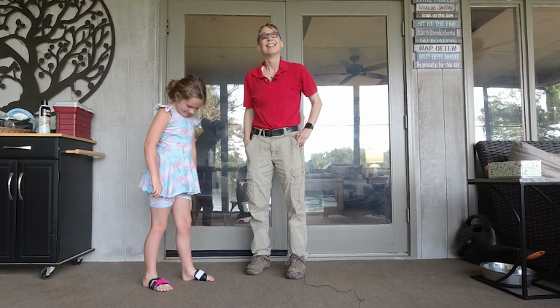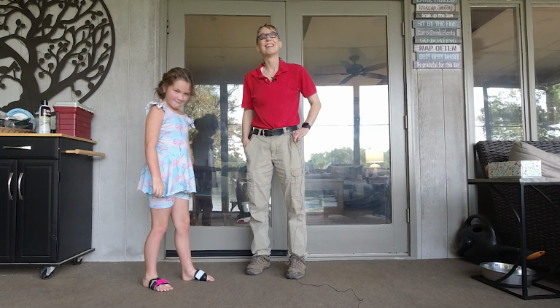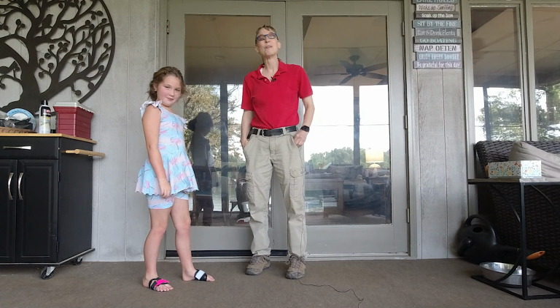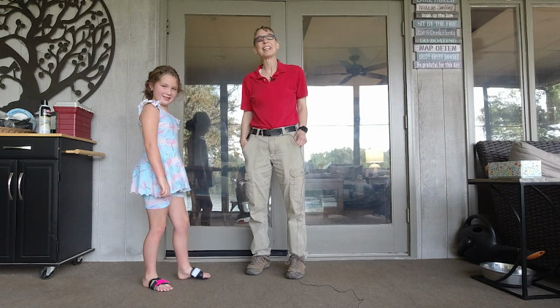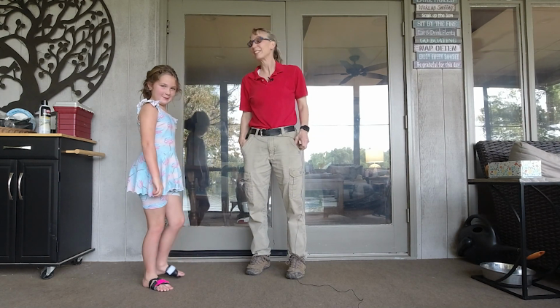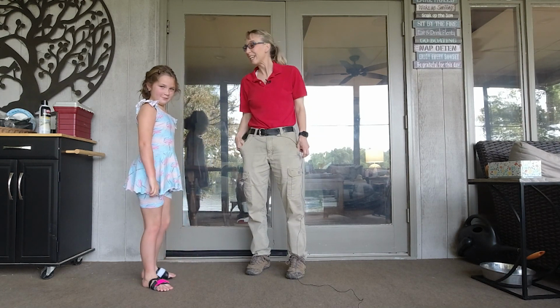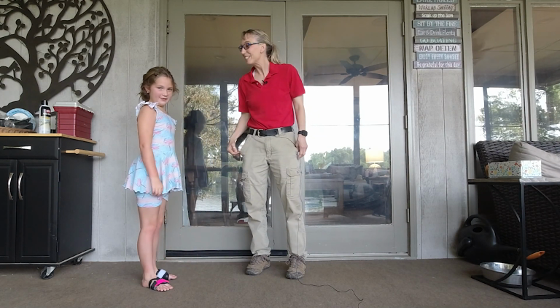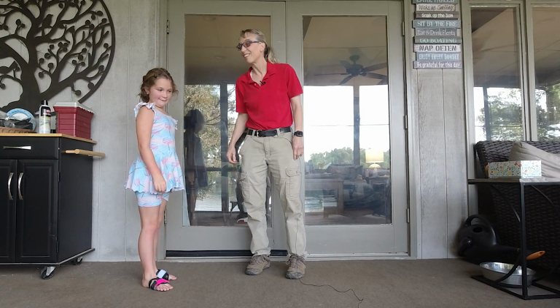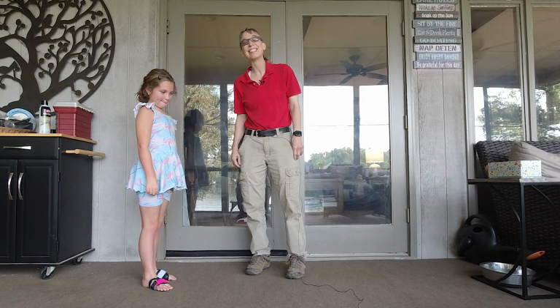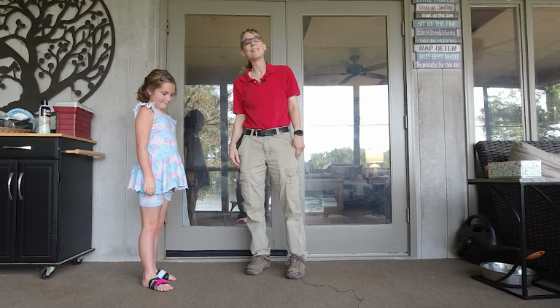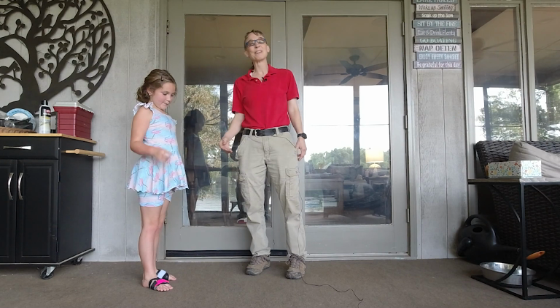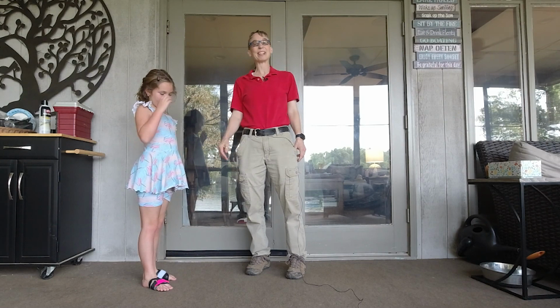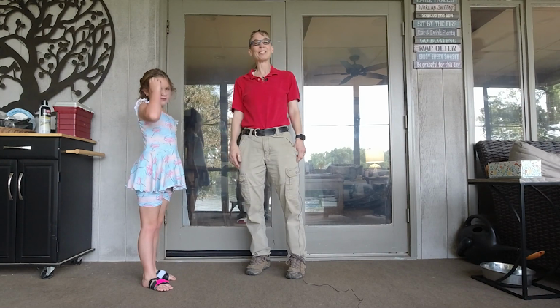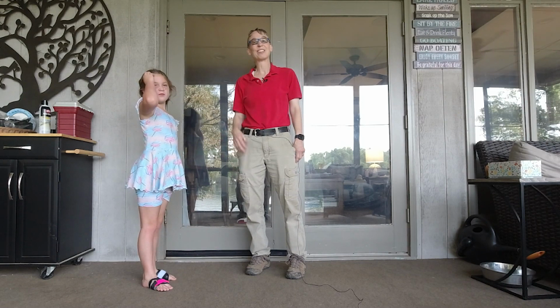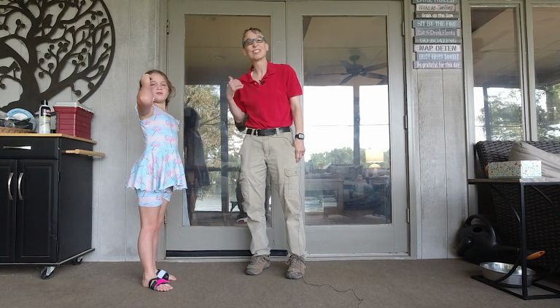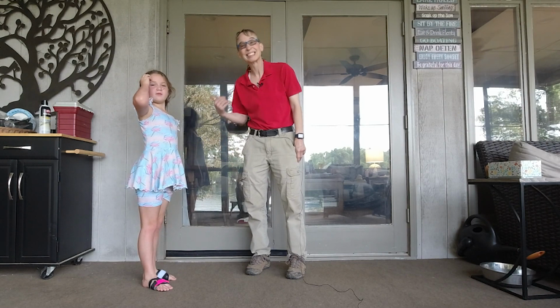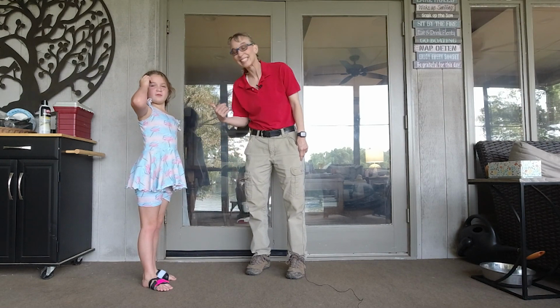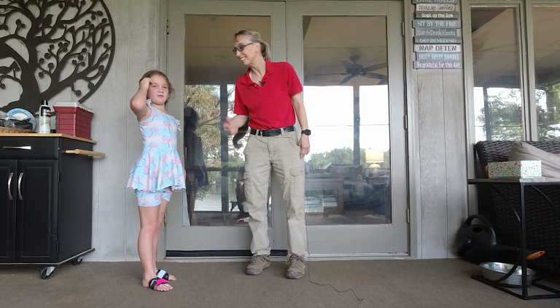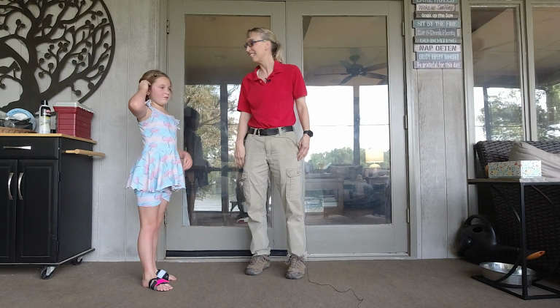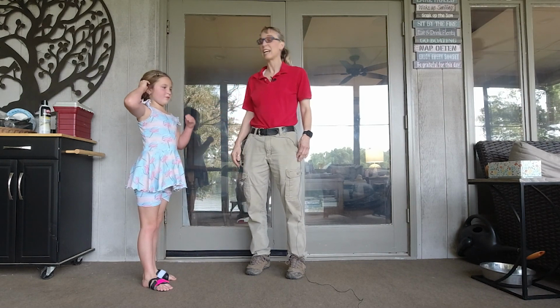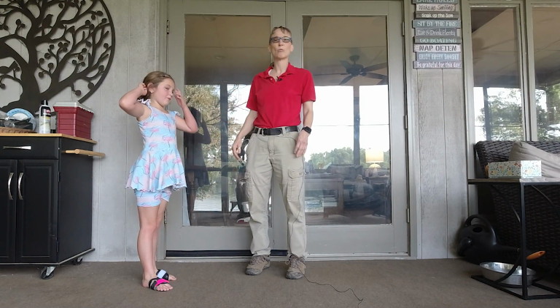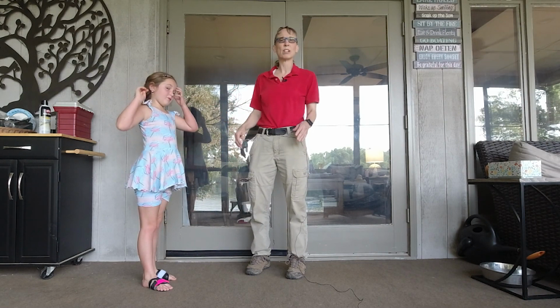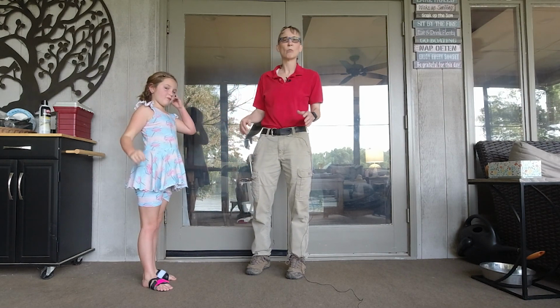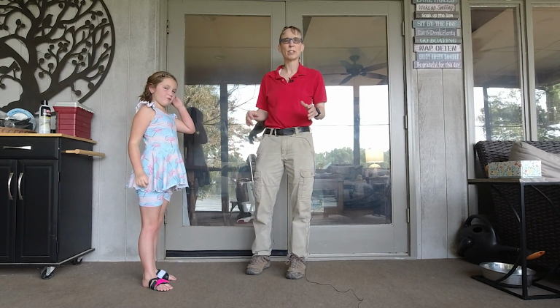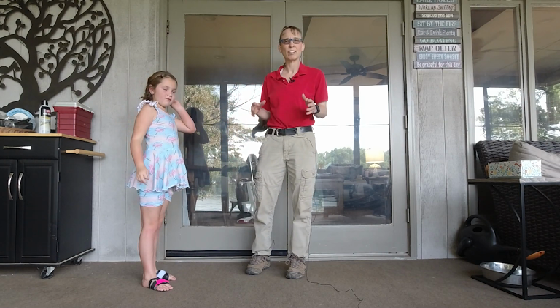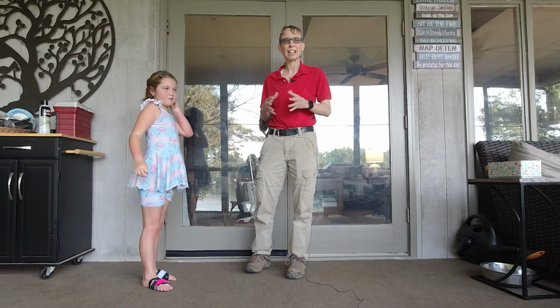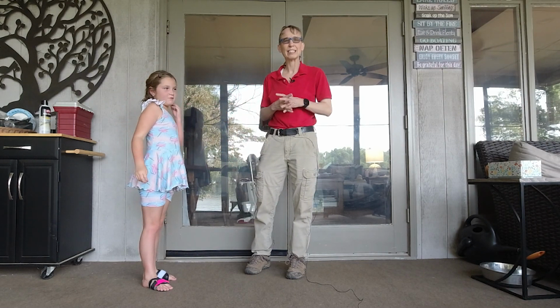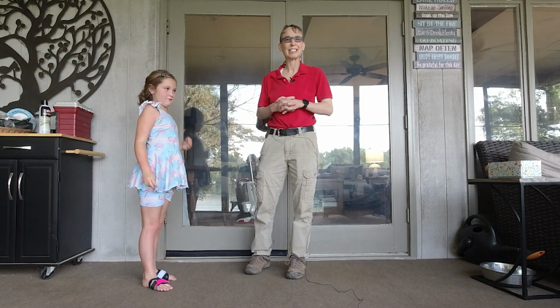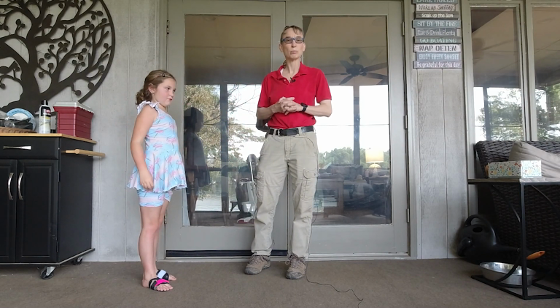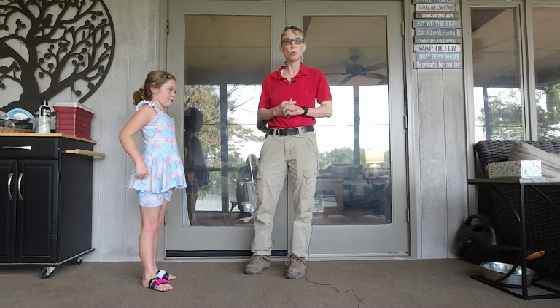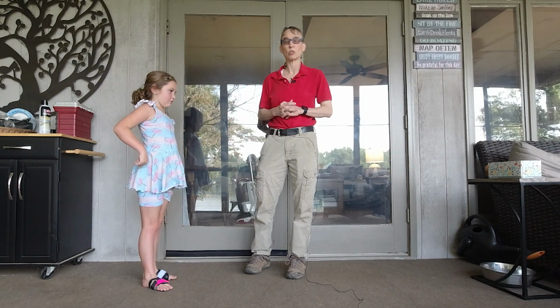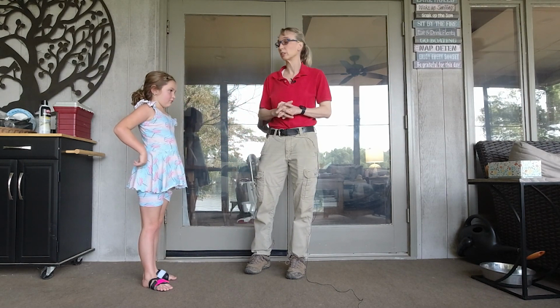Hello! My name is Amy Sturkey. I'm here with my co-instructor, Lindsay, and we're working on ideas to help toe walkers.